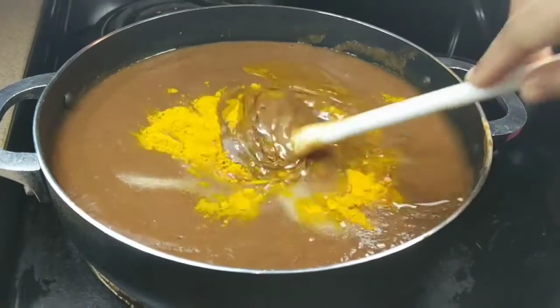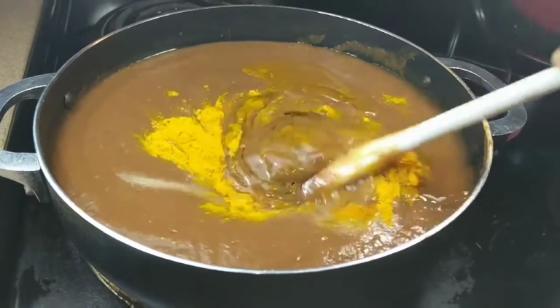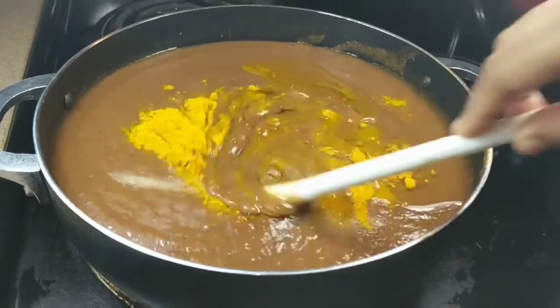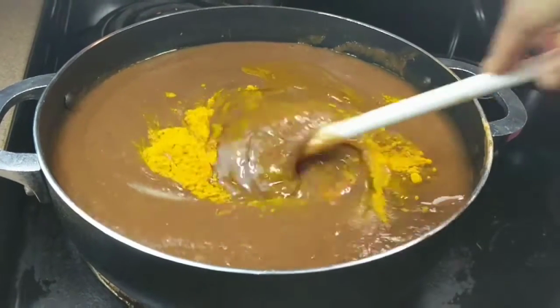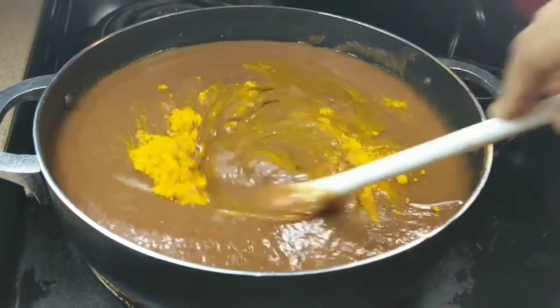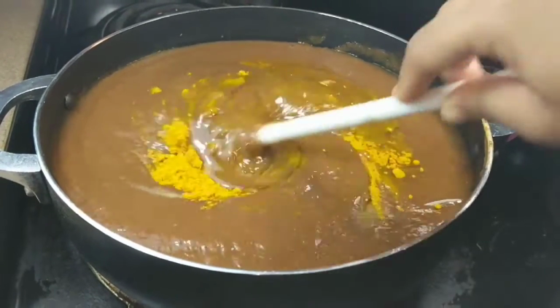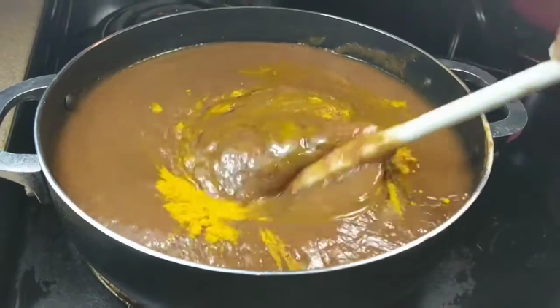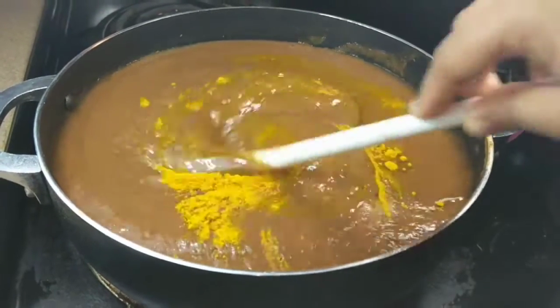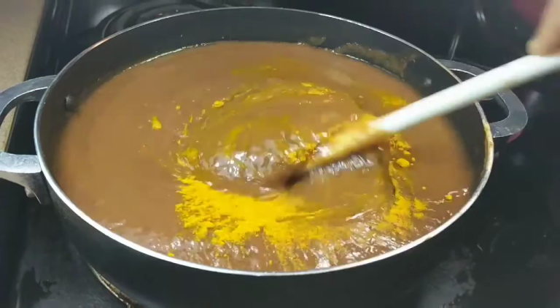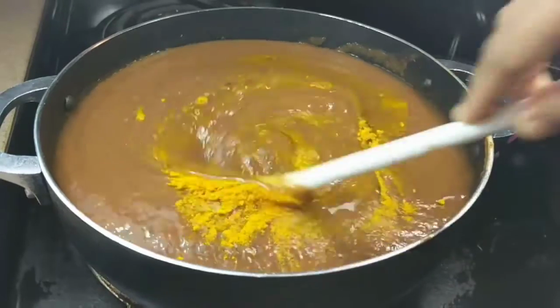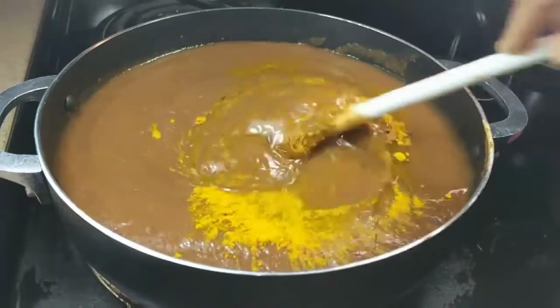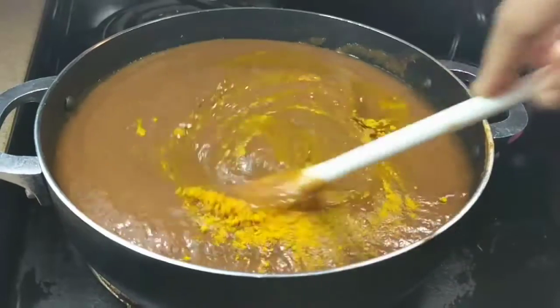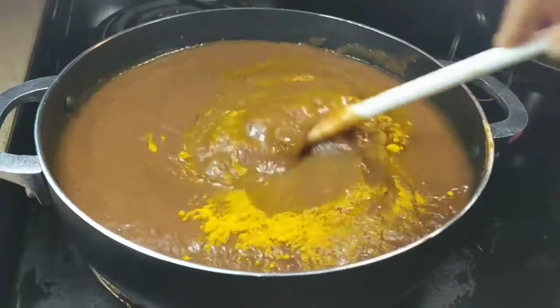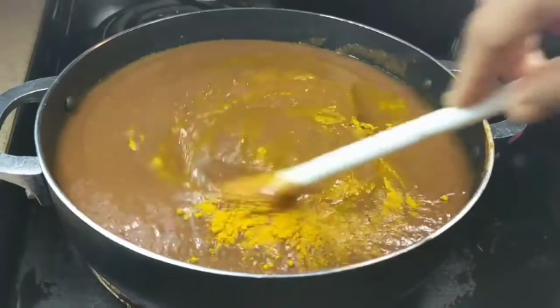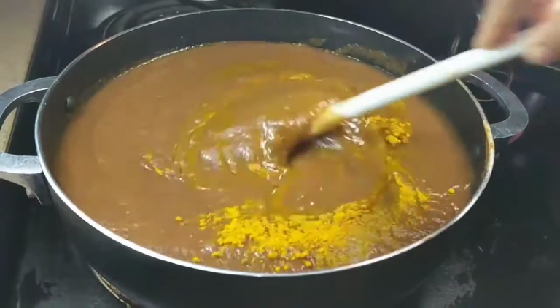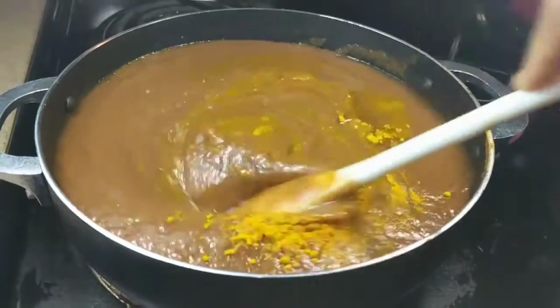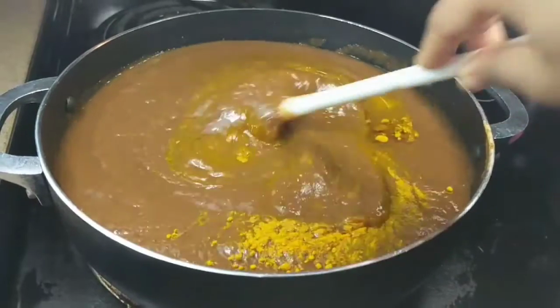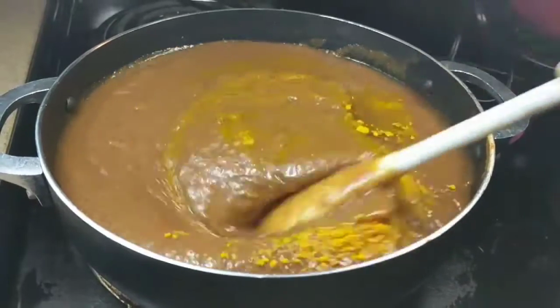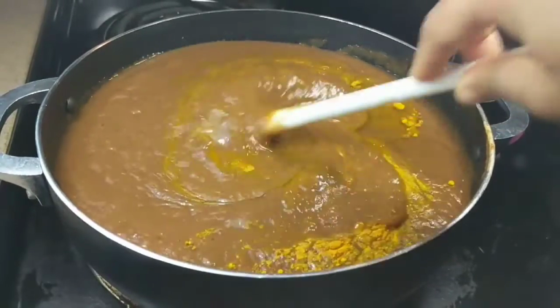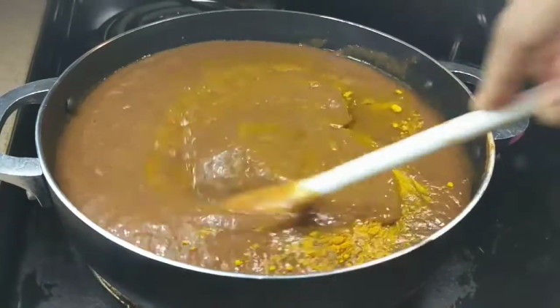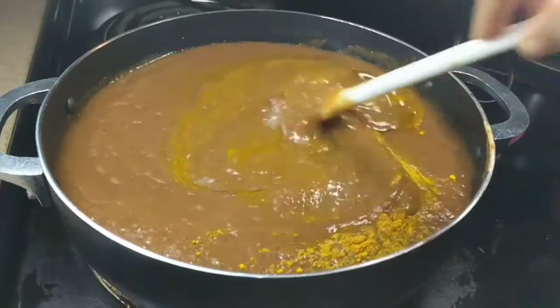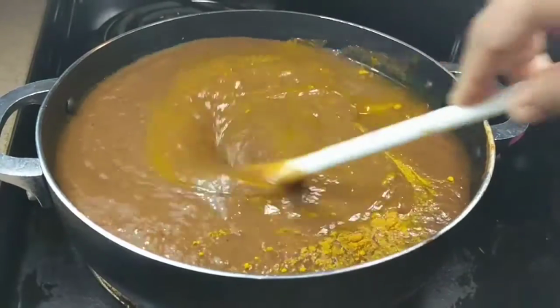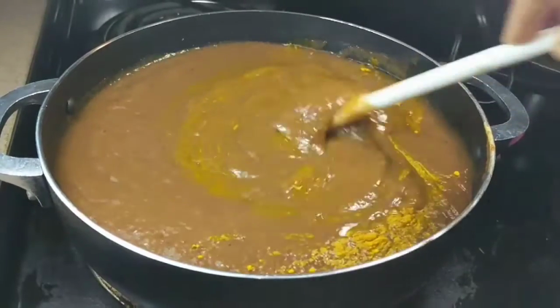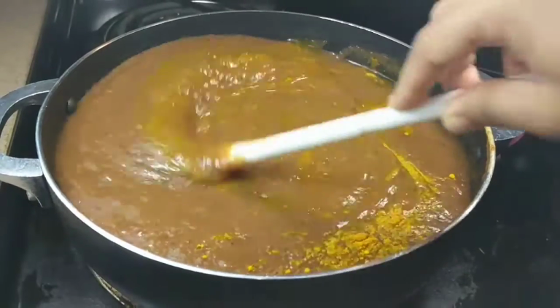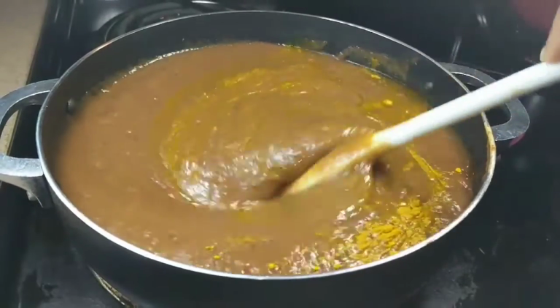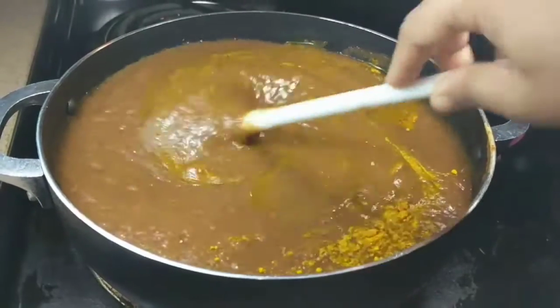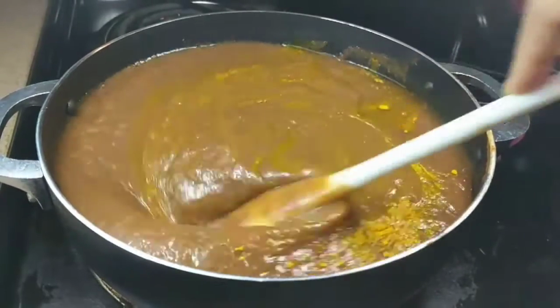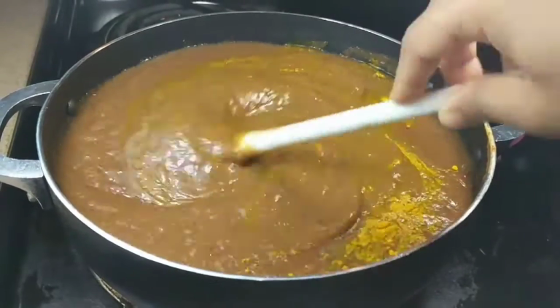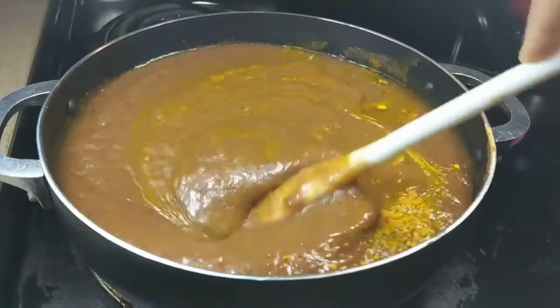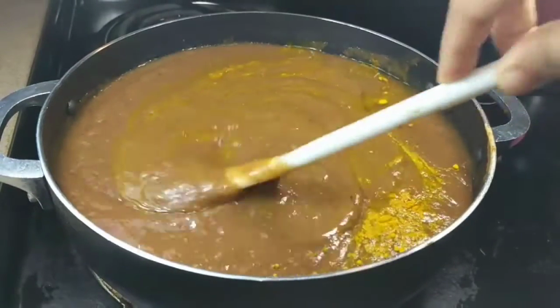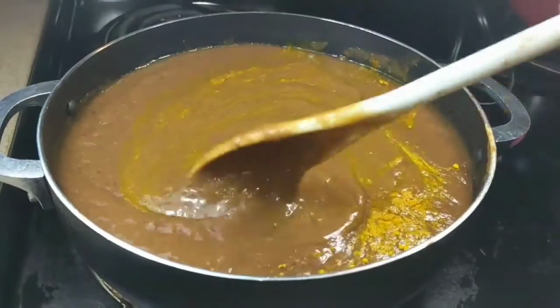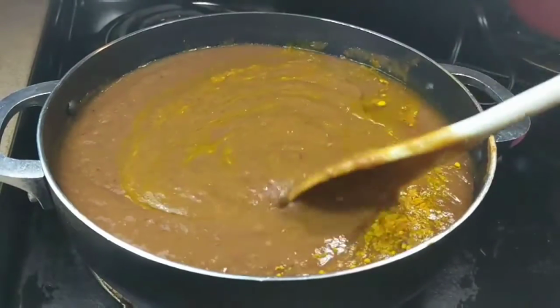The oil, salt, and turmeric act as preservatives and protect the tamarind from bacteria and fungus.